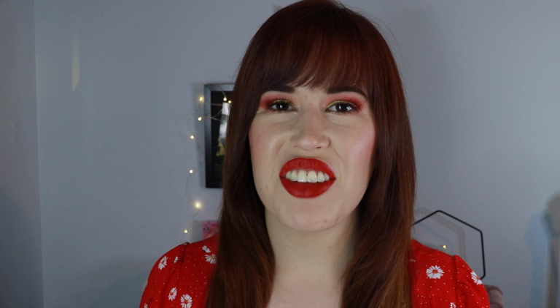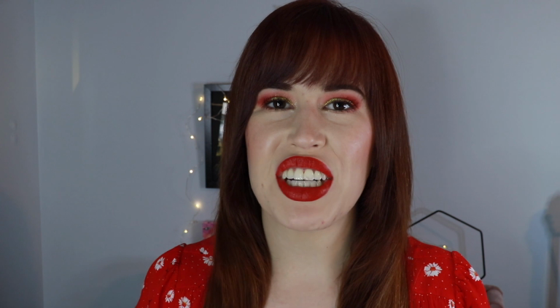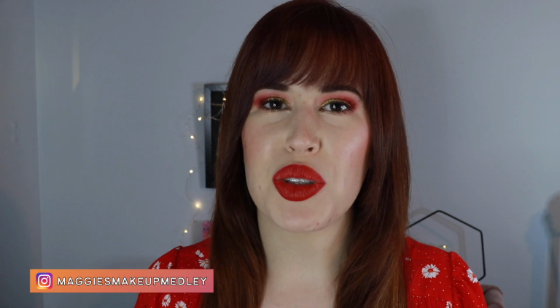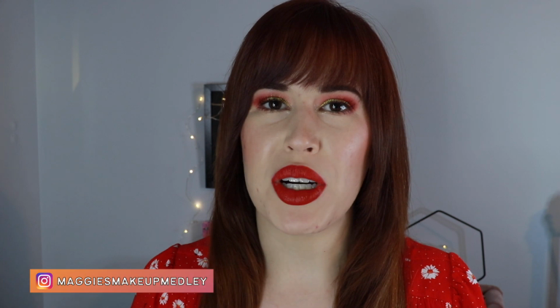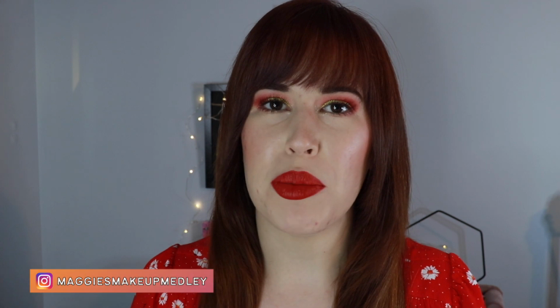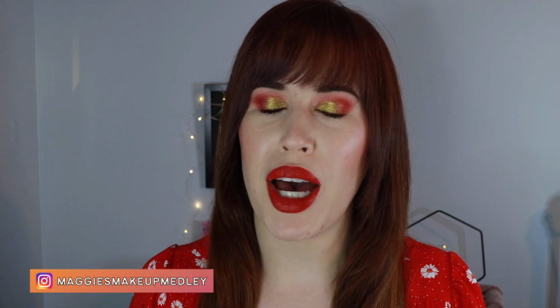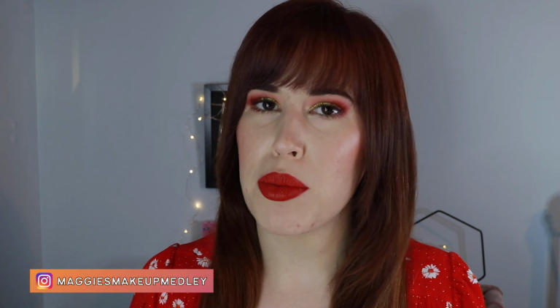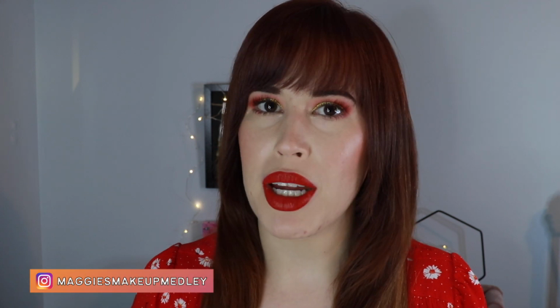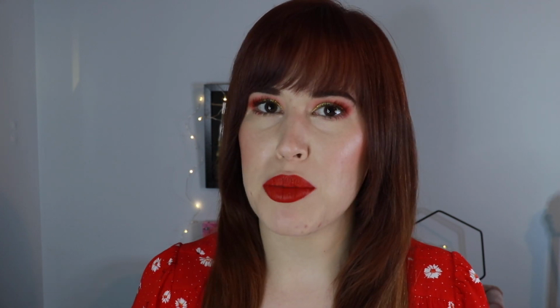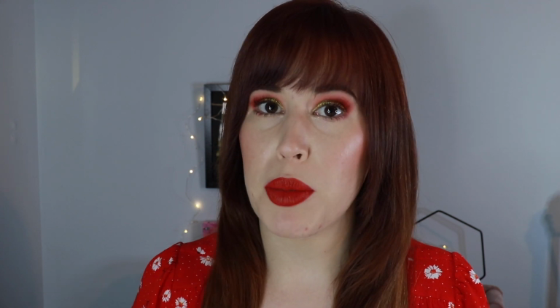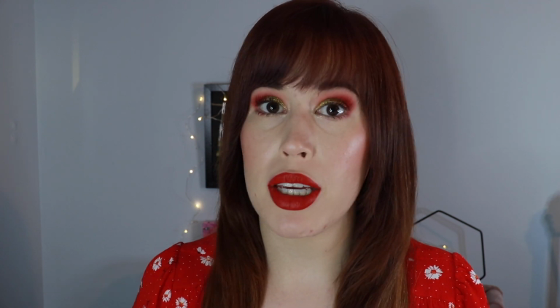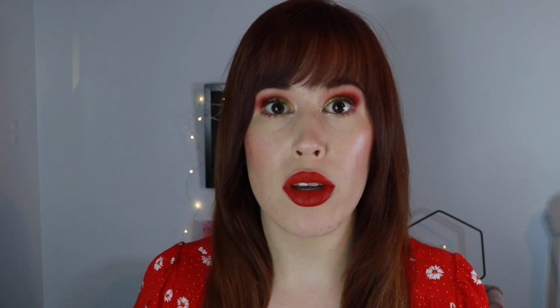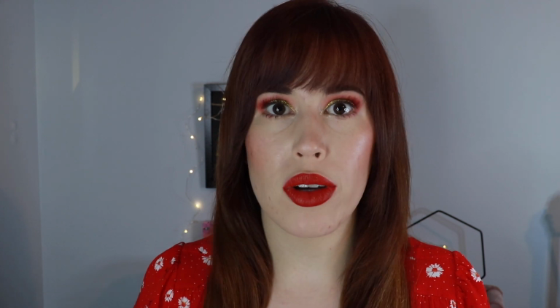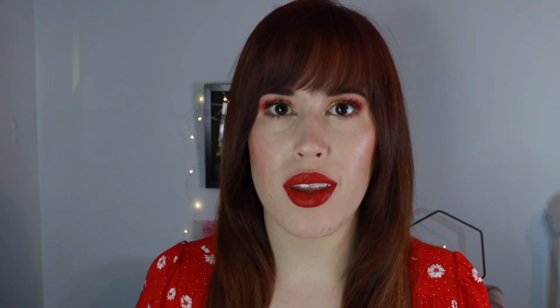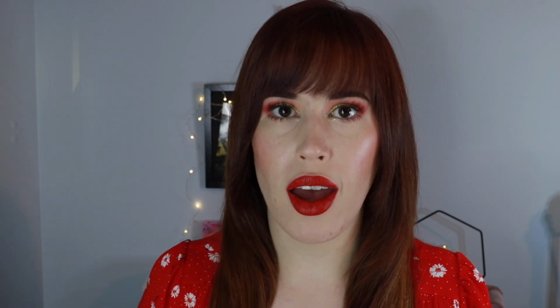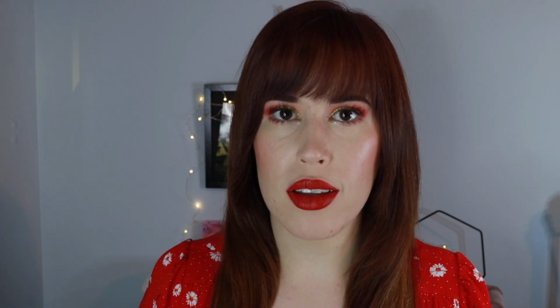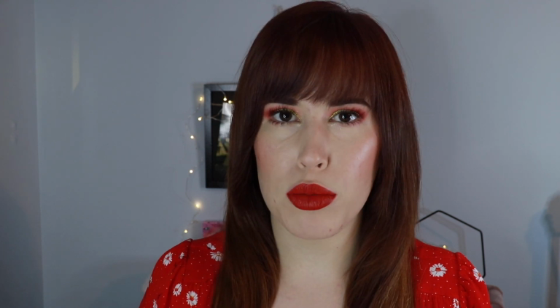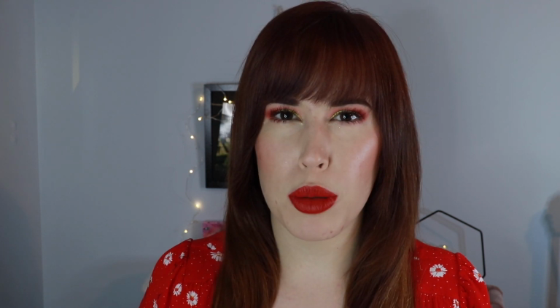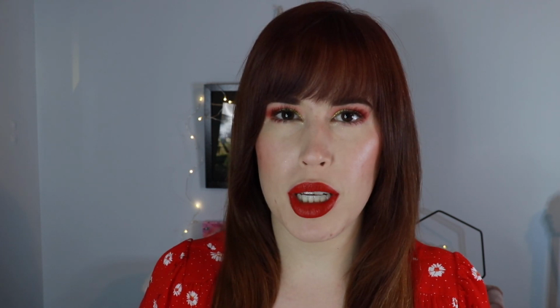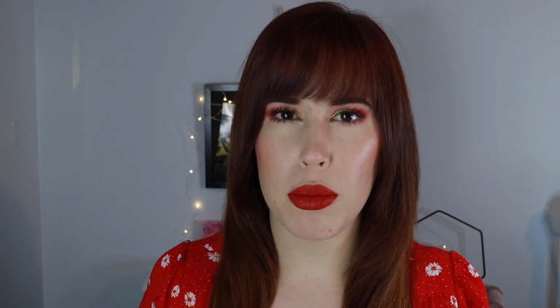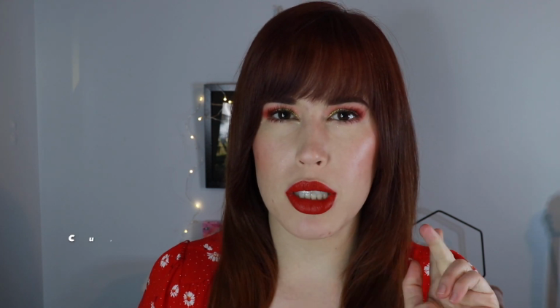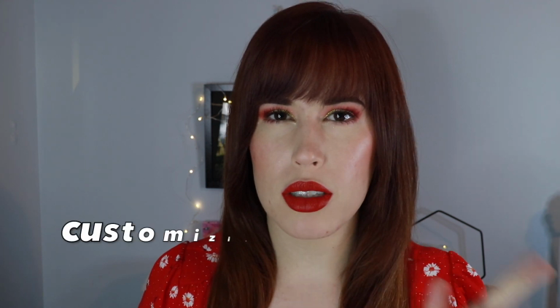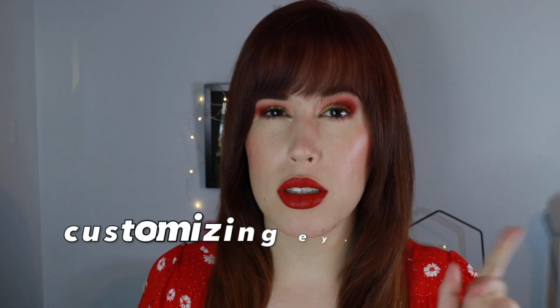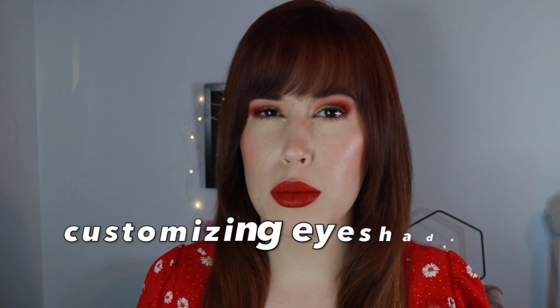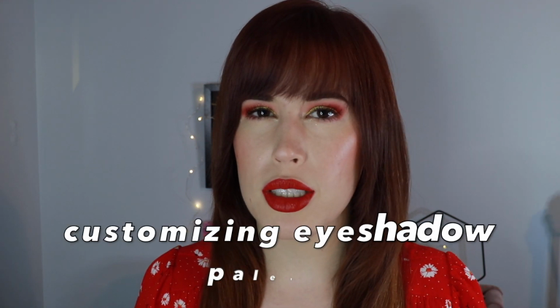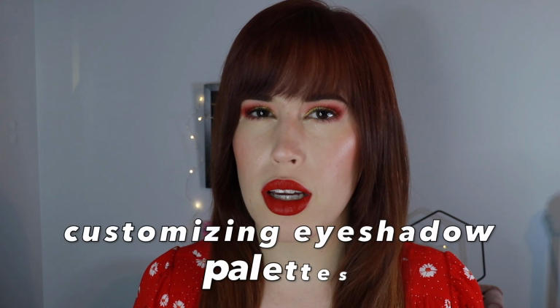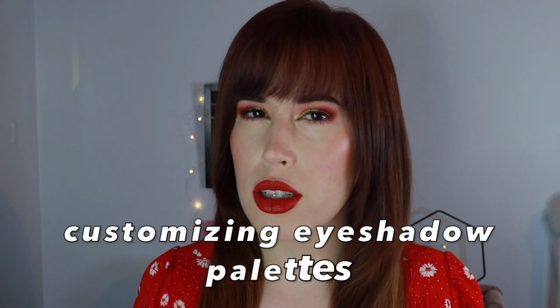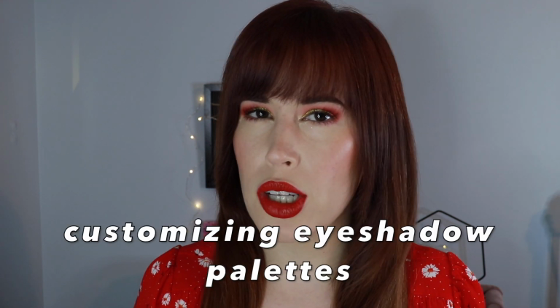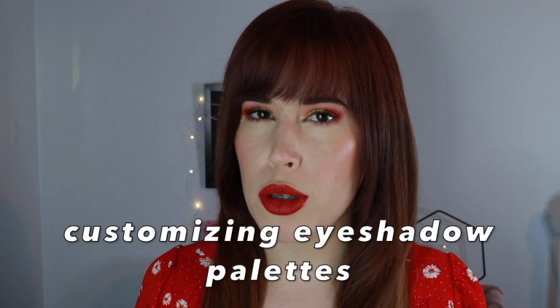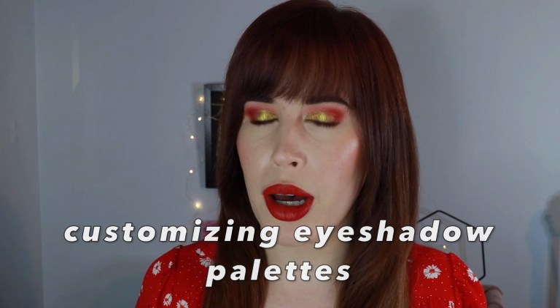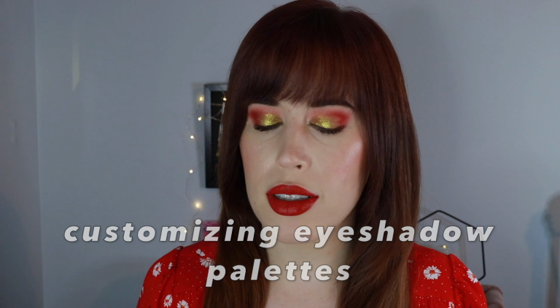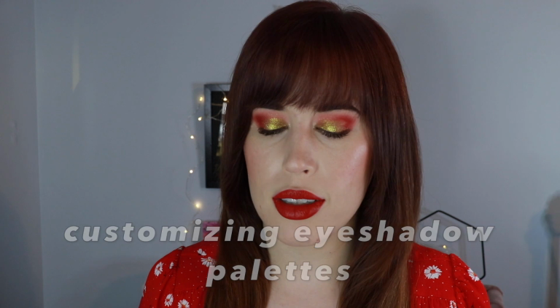Hey friends, welcome back. My name is Maggie and the only thing I love more than makeup is customizing eyeshadow palettes.